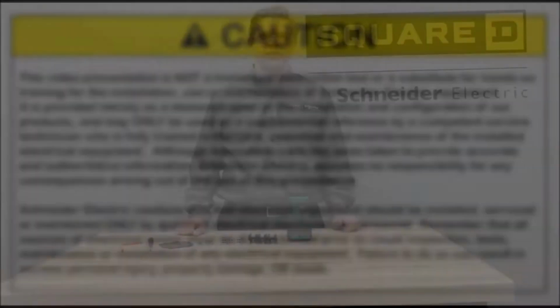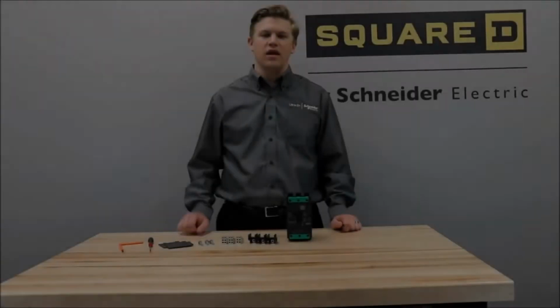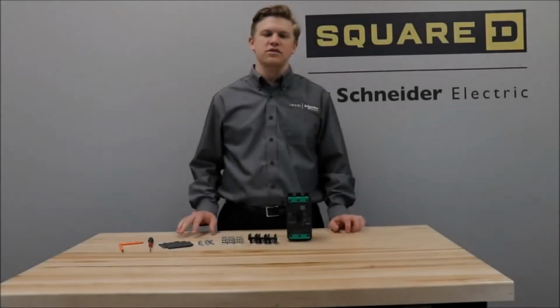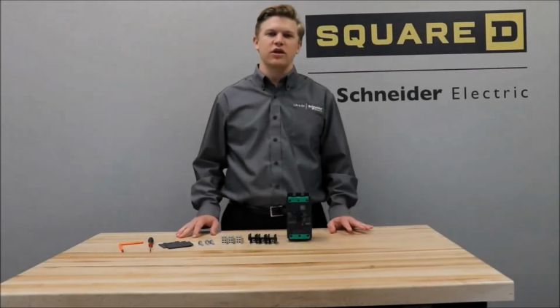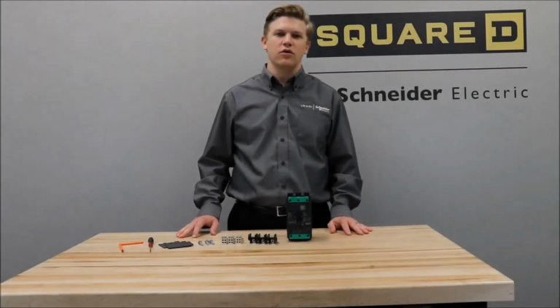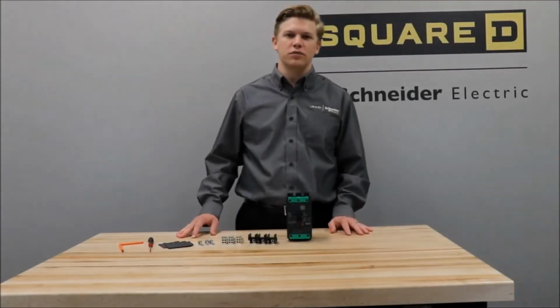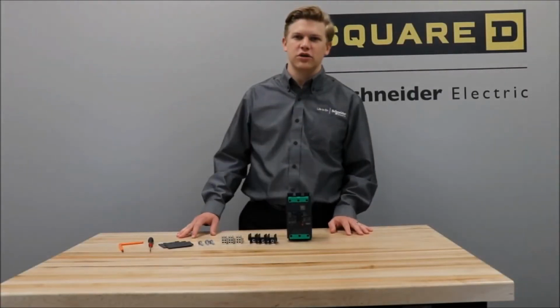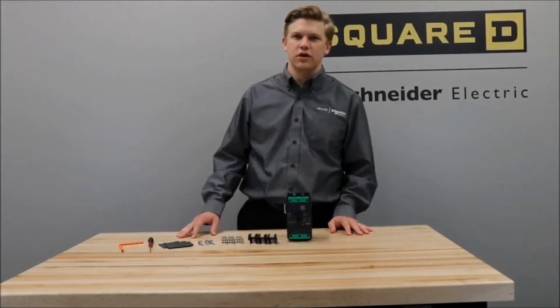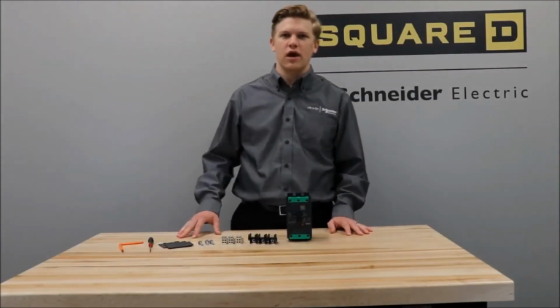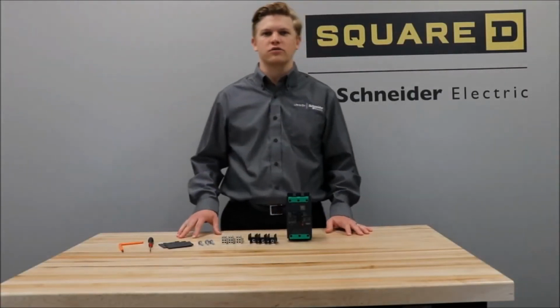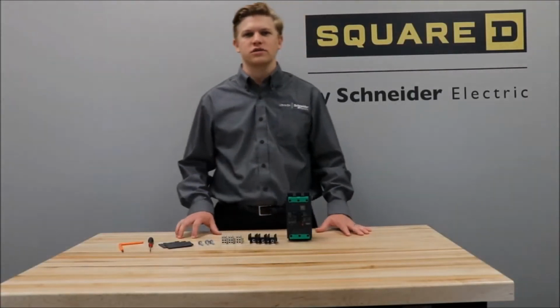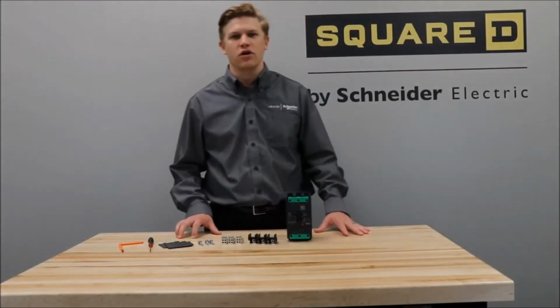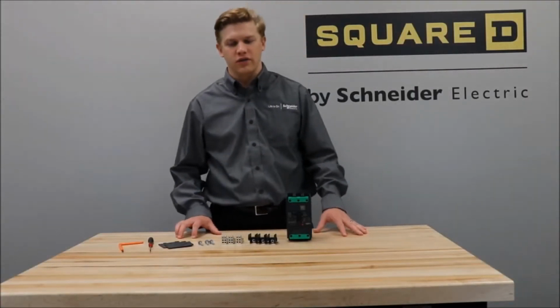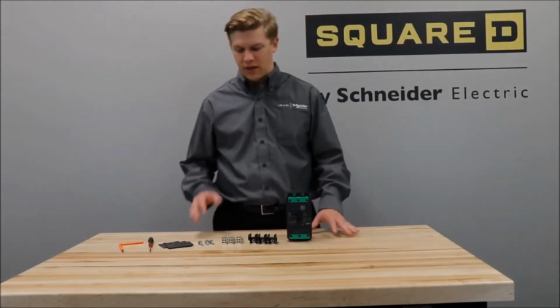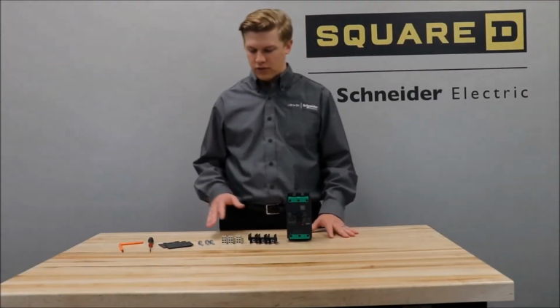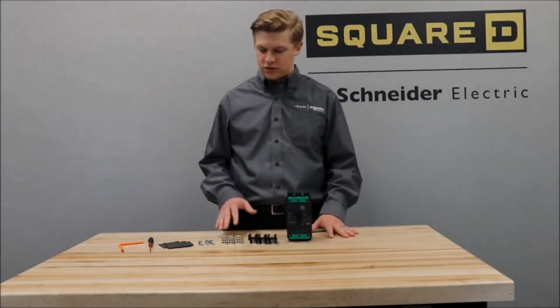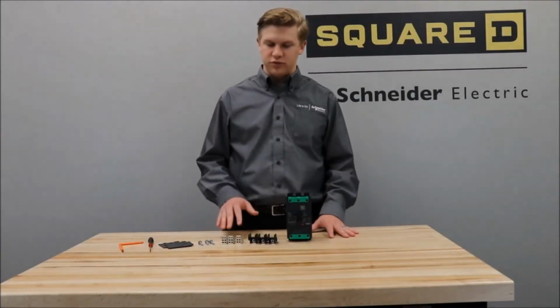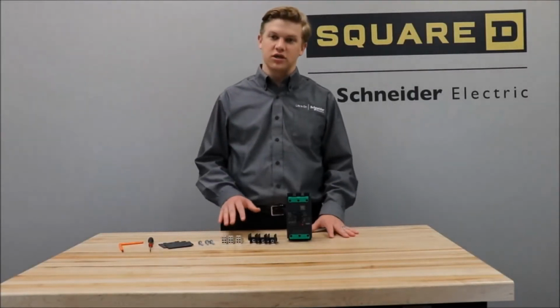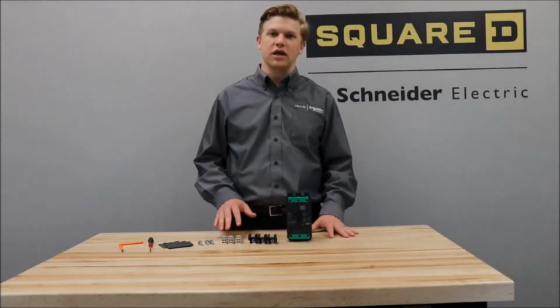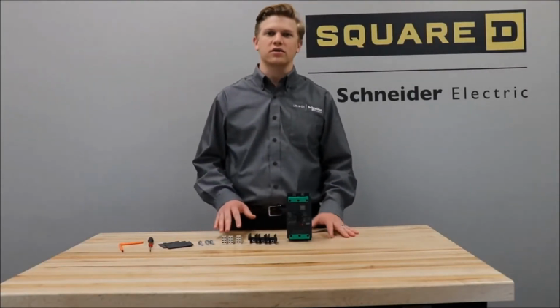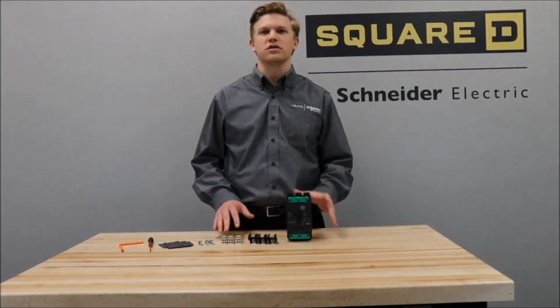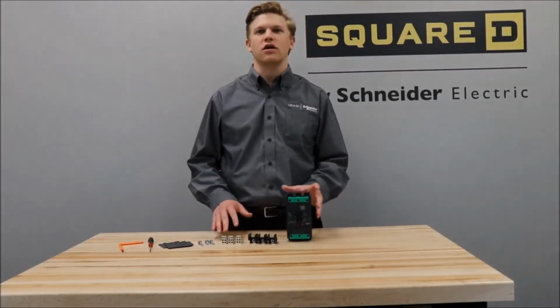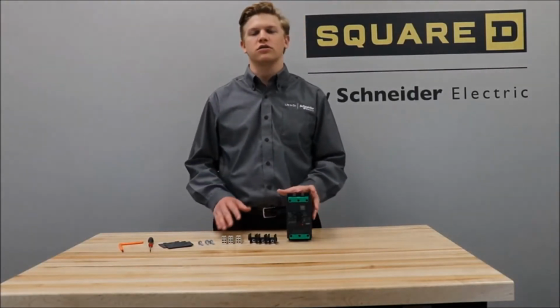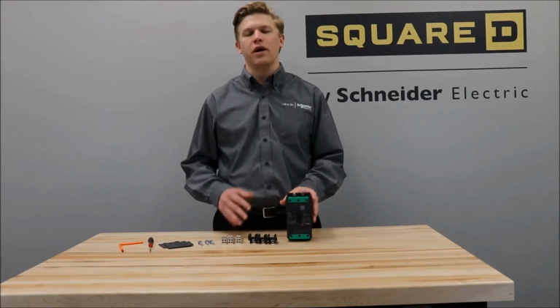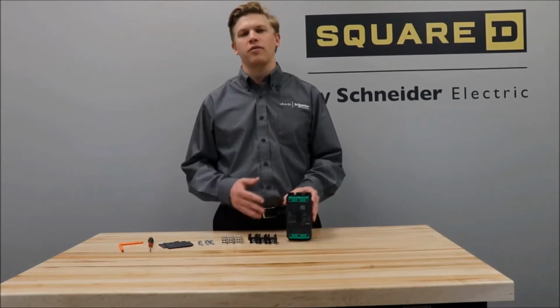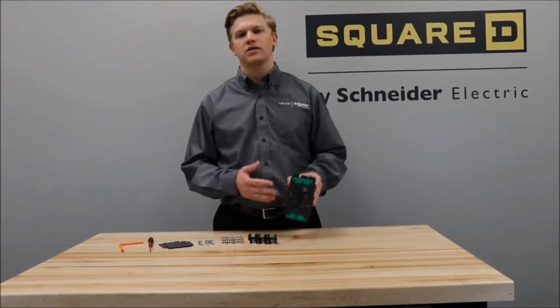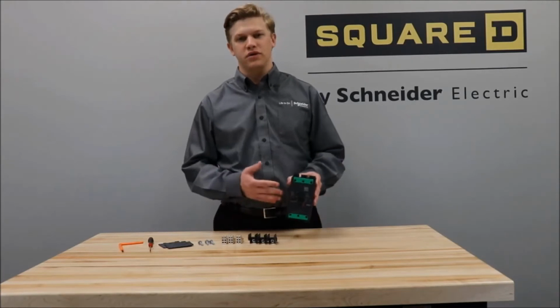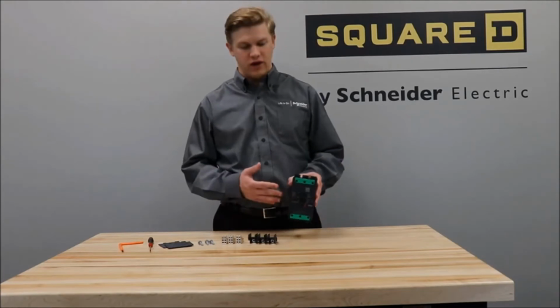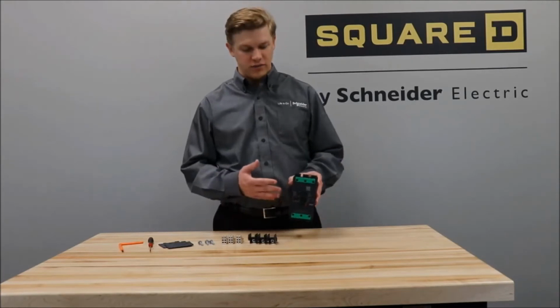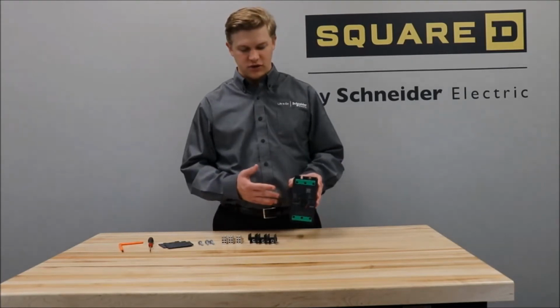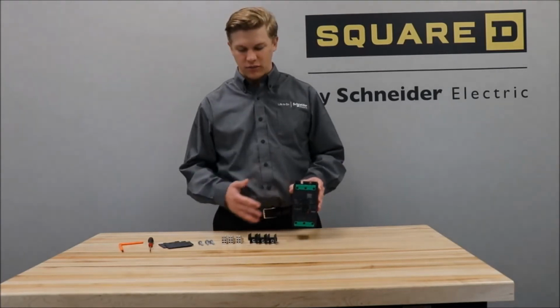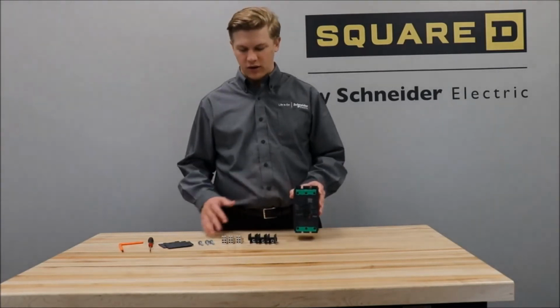In this video, we'll be showing you how to install the power distribution connectors onto a PowerPact B-Frame circuit breaker.